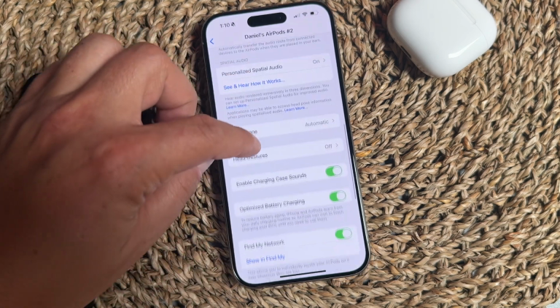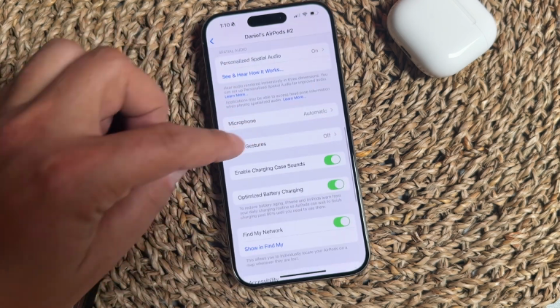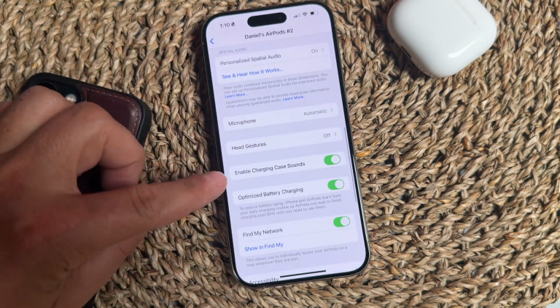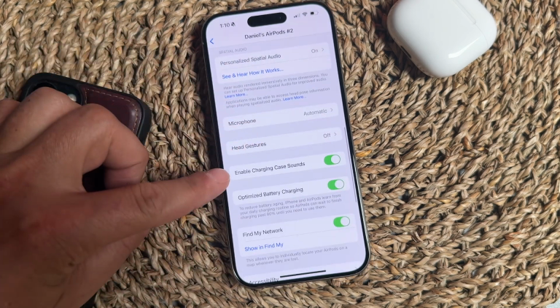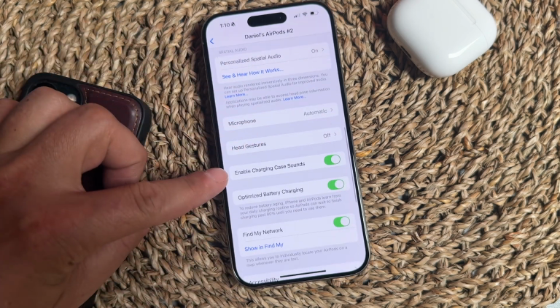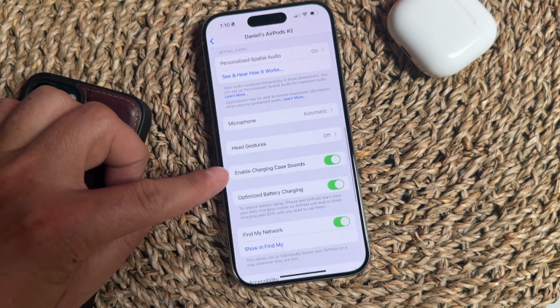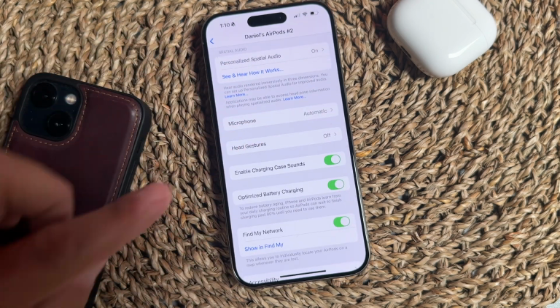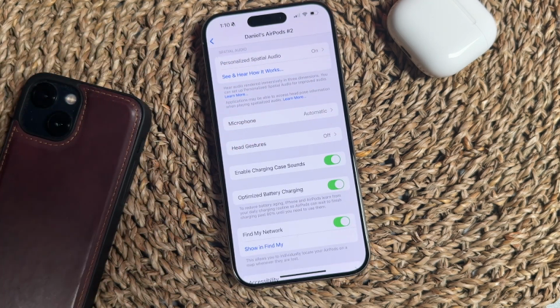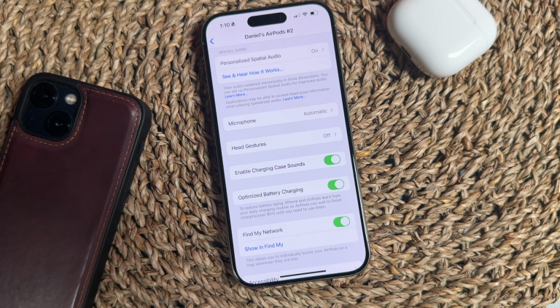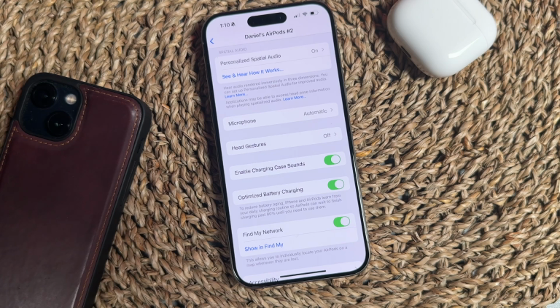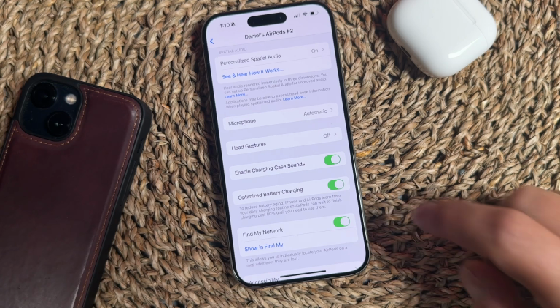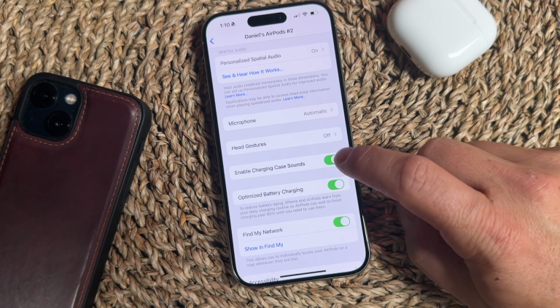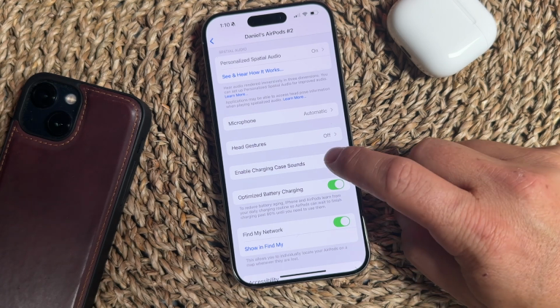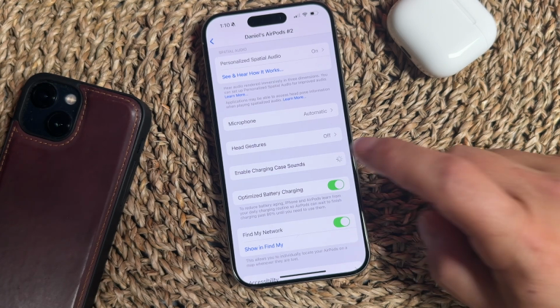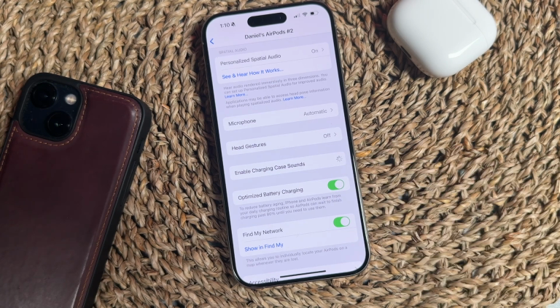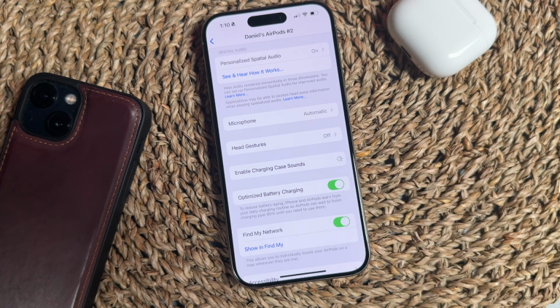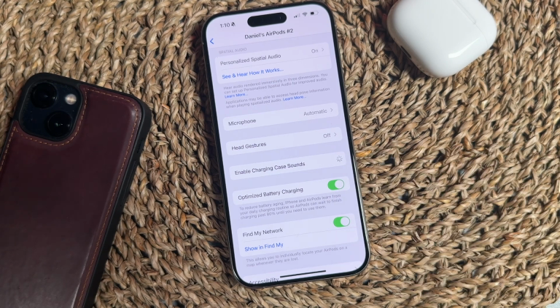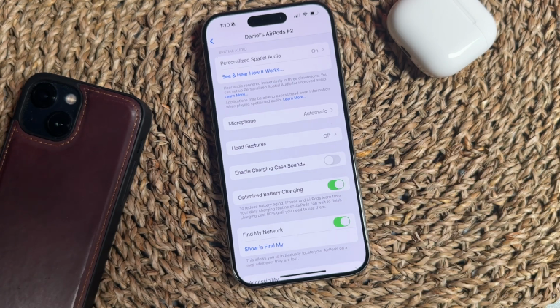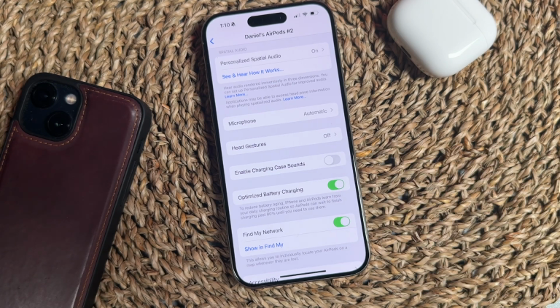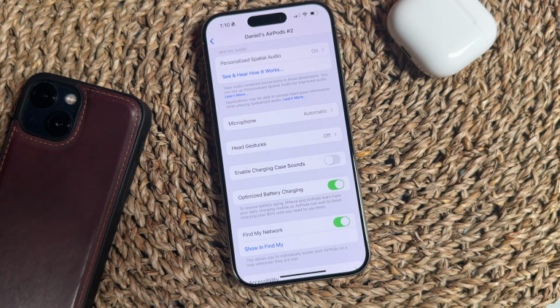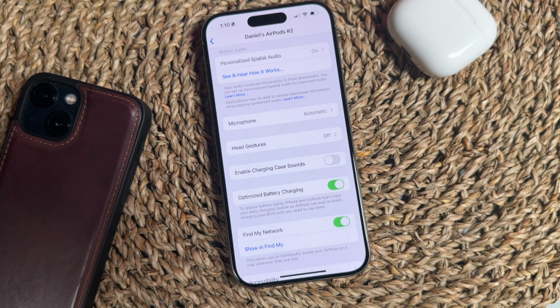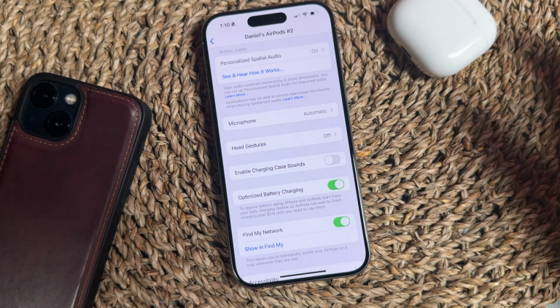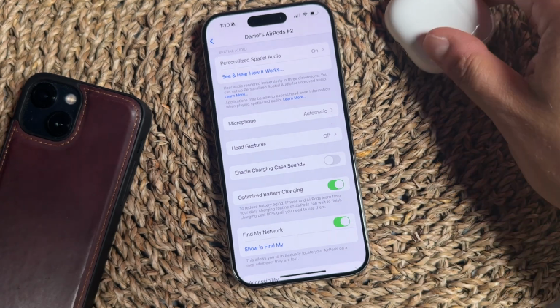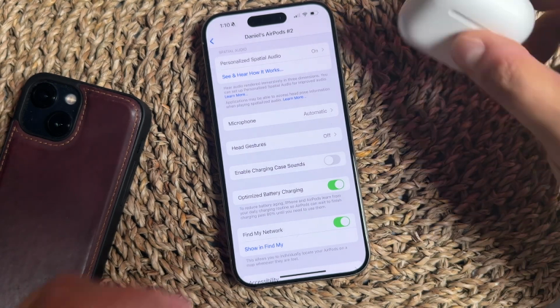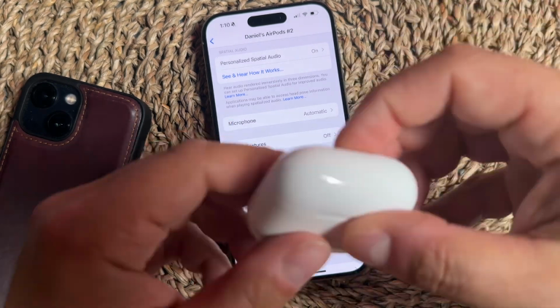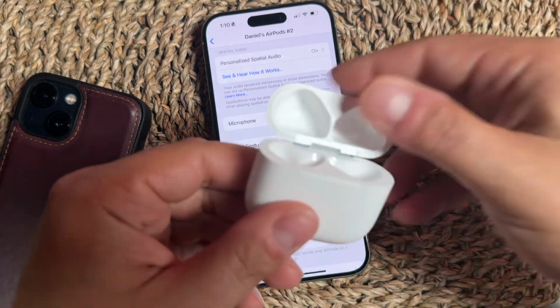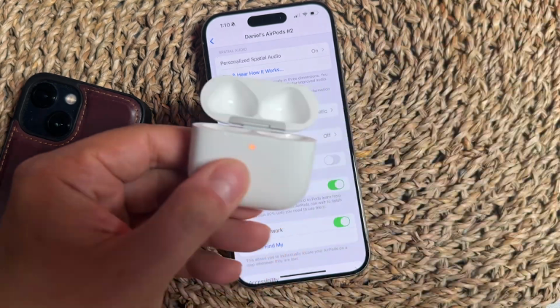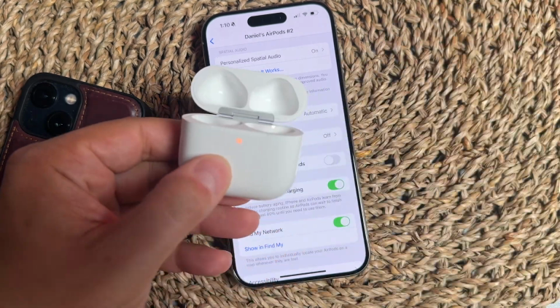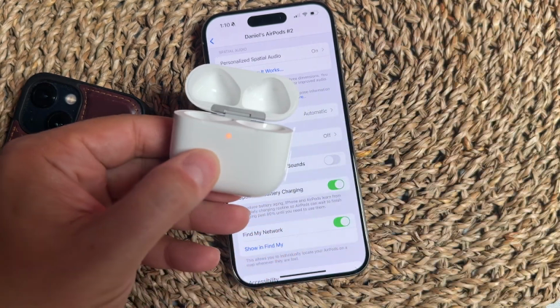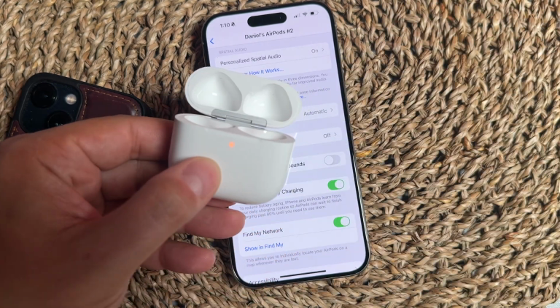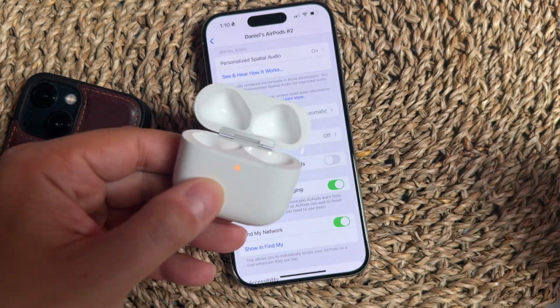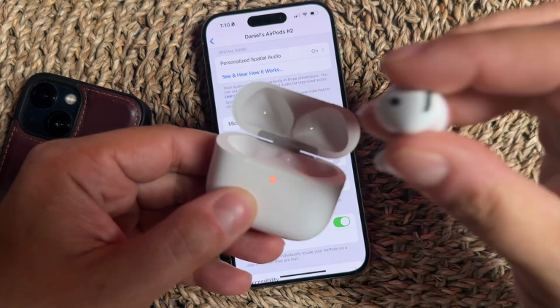Once you're in your AirPods settings, scroll down and find the setting that says 'Enable Charging Case Sounds' and turn that off. Once it's turned off, if we put our AirPods back in the case, there isn't a sound that plays.